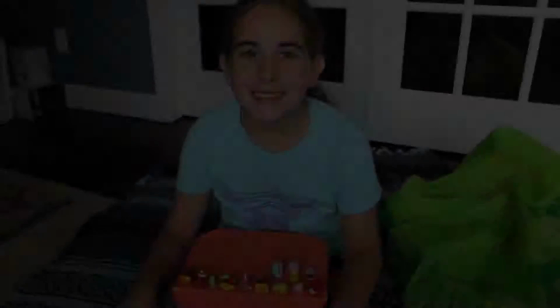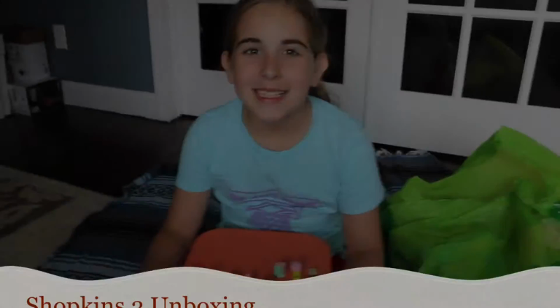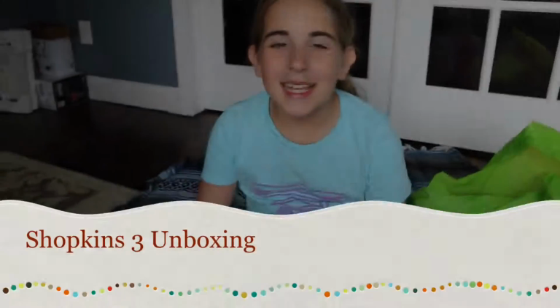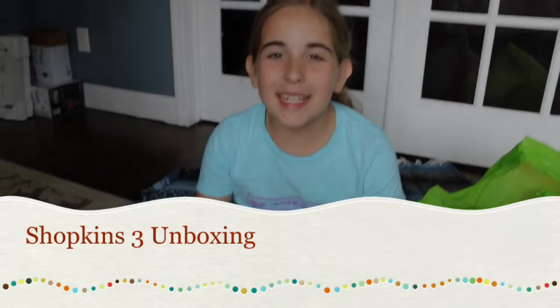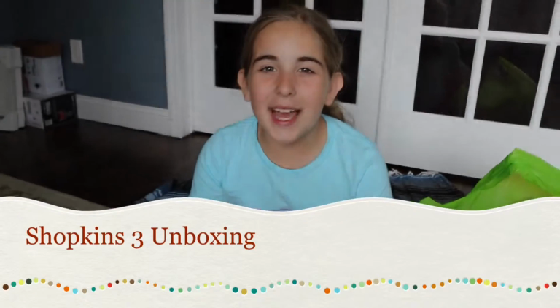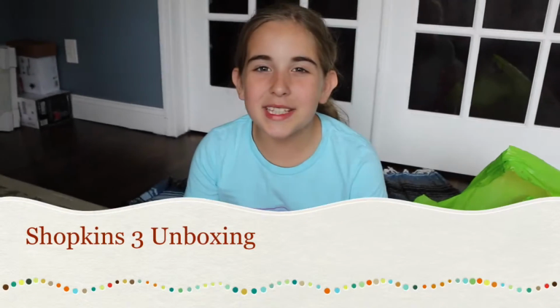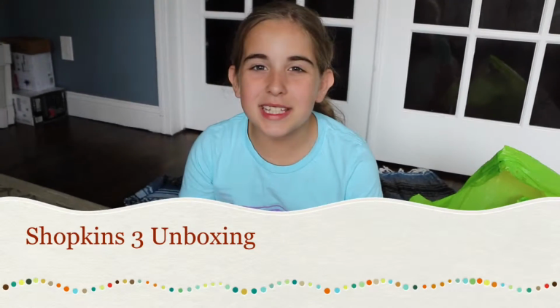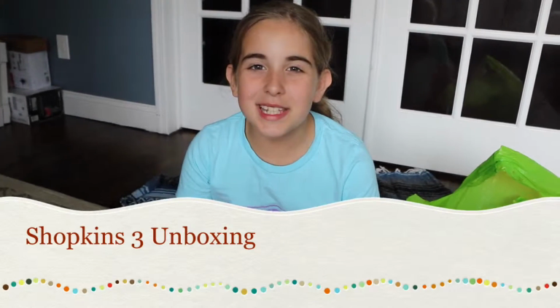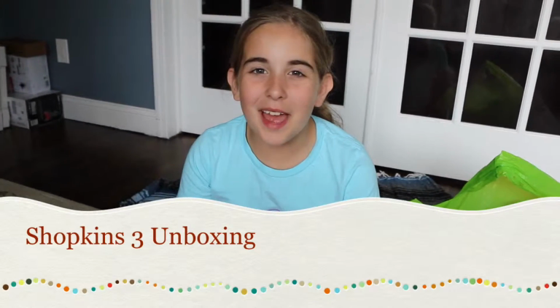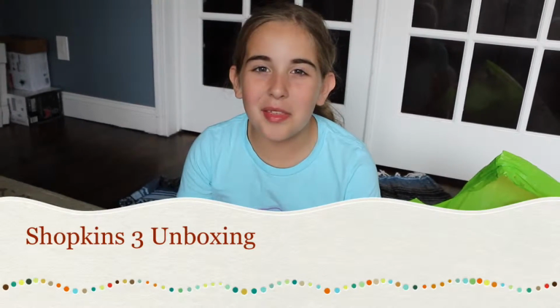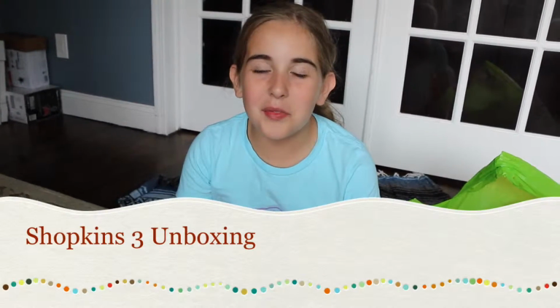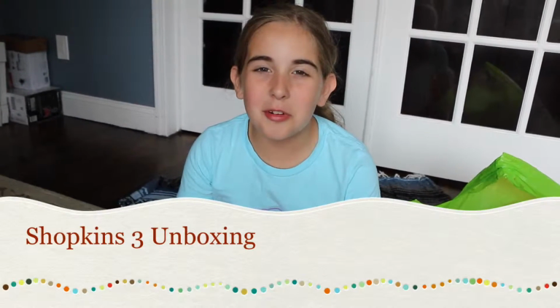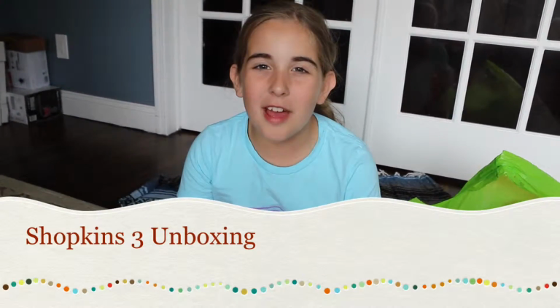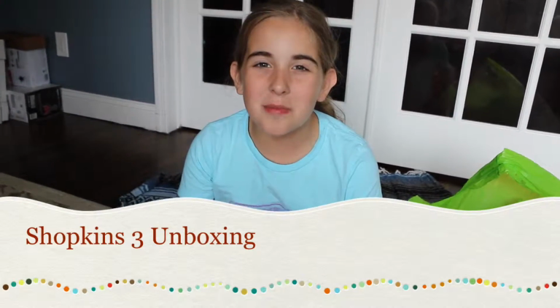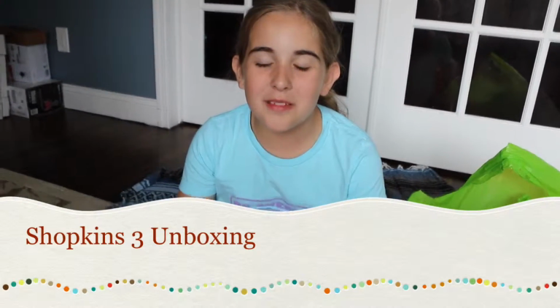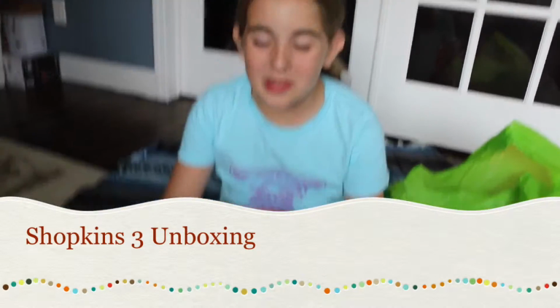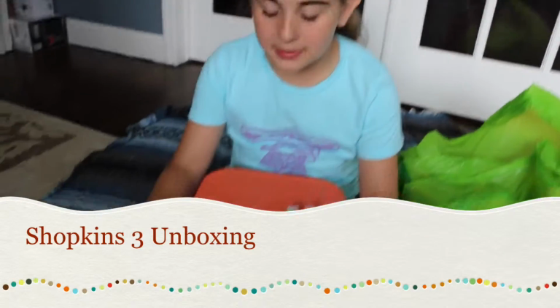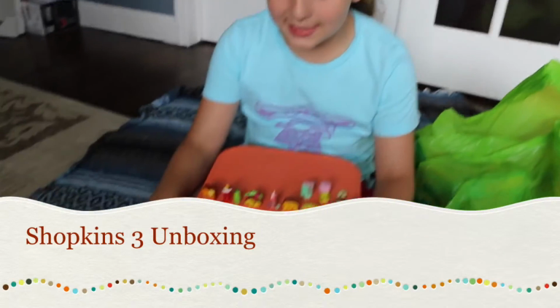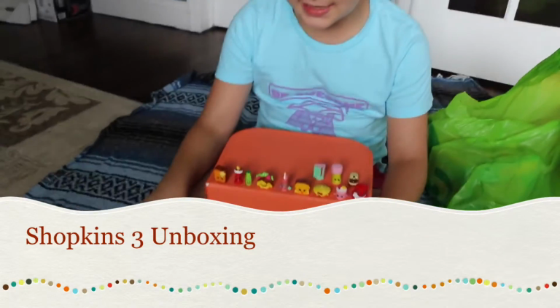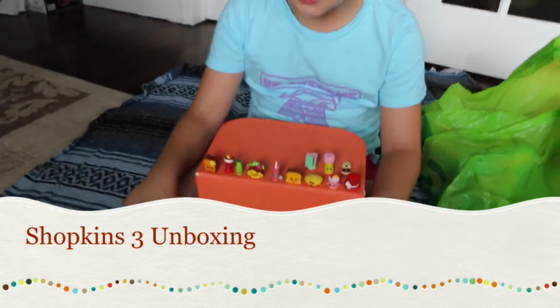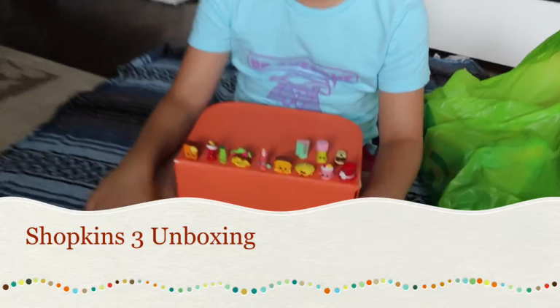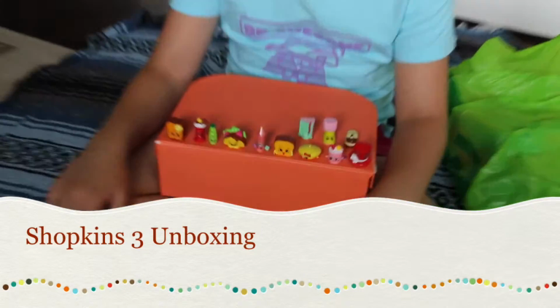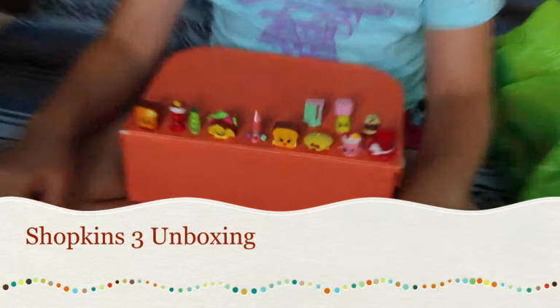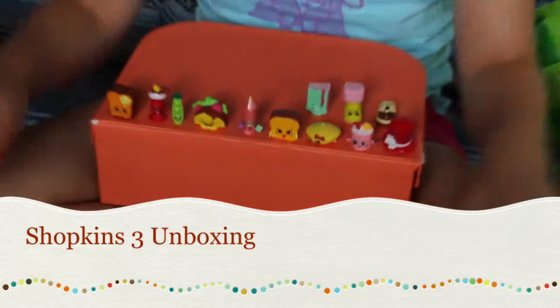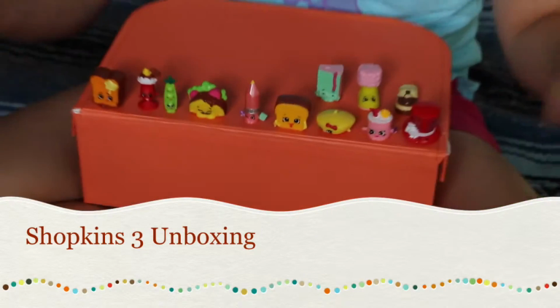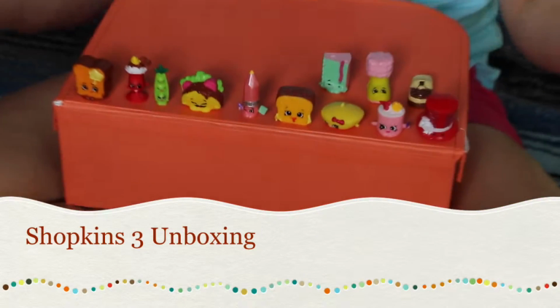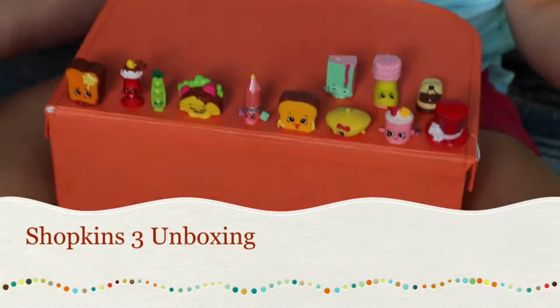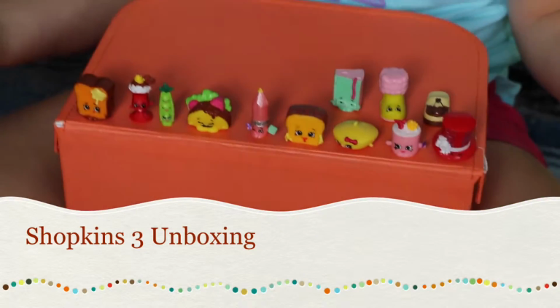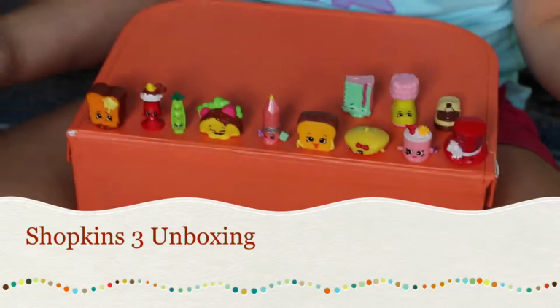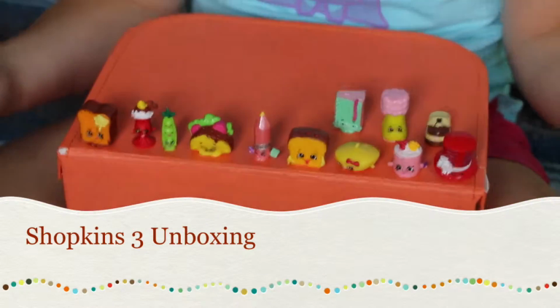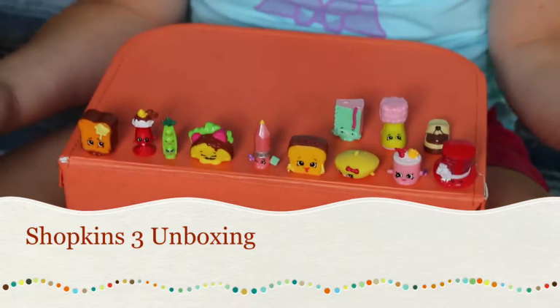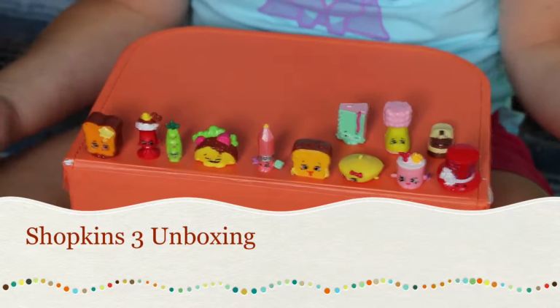Hey guys, it's Natalie from Craft Play Films and today I'm going to be doing a Shopkins Season 3 video.